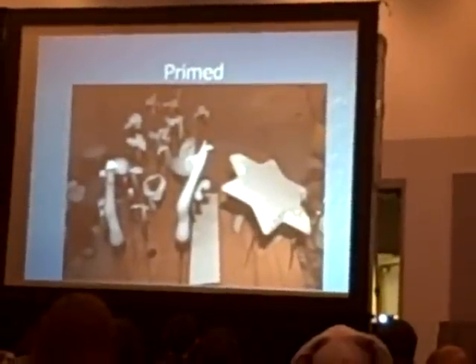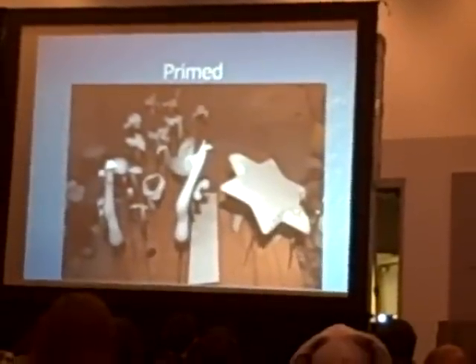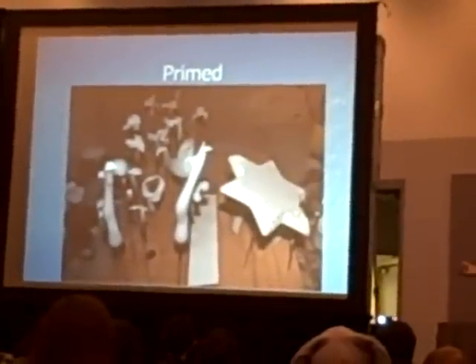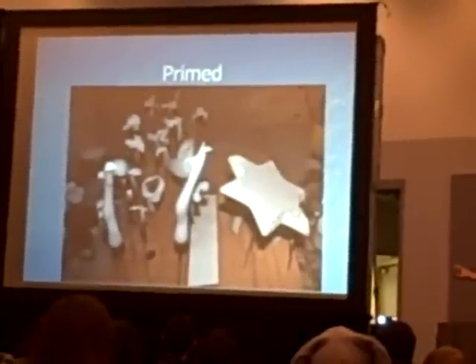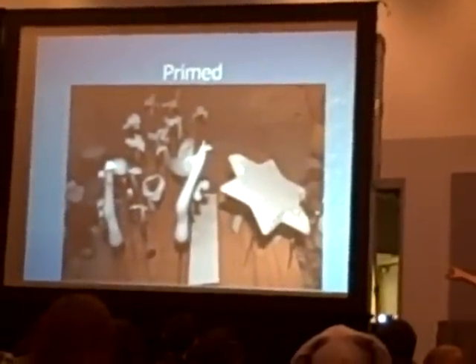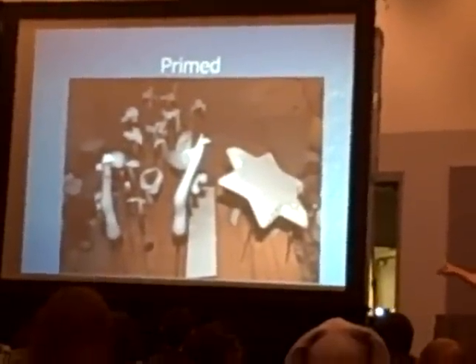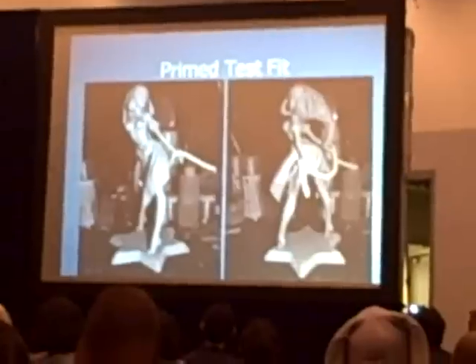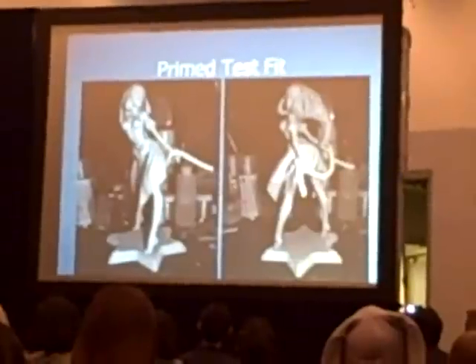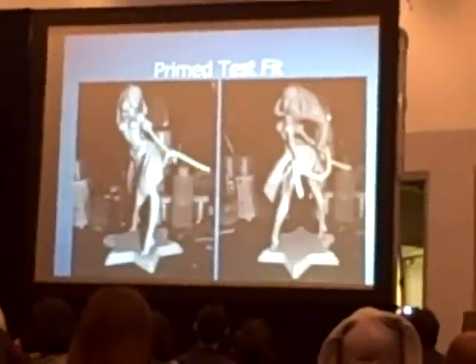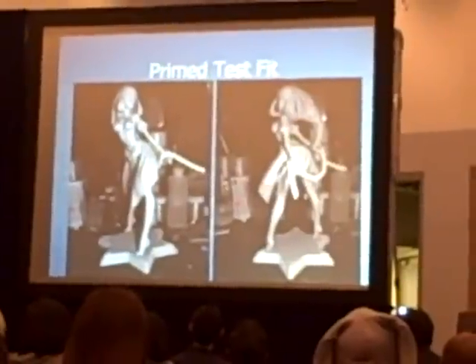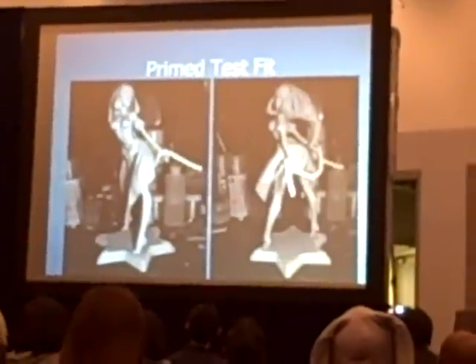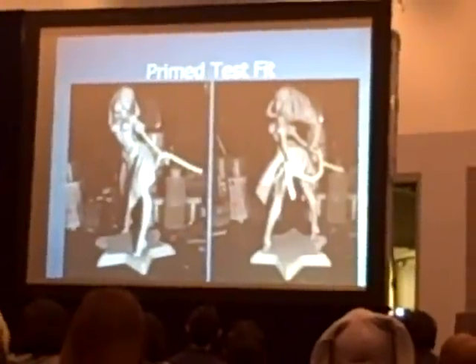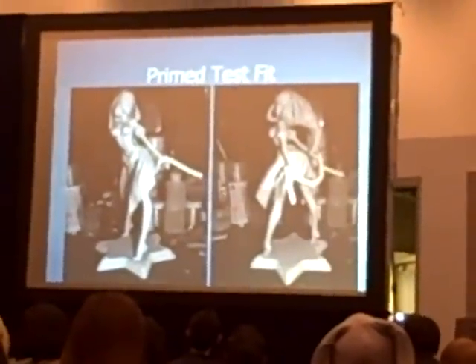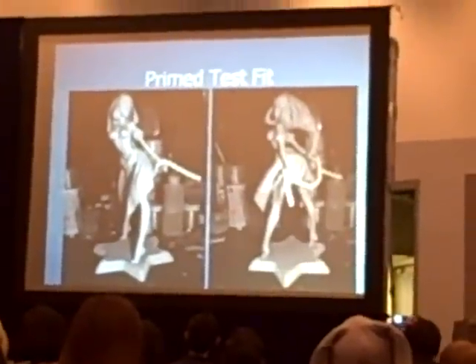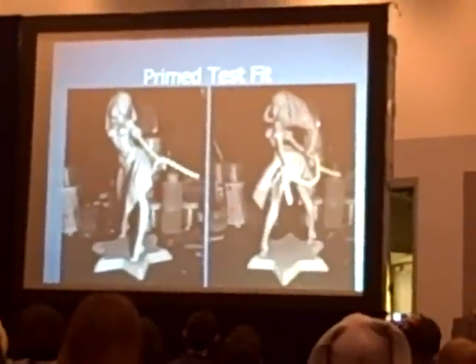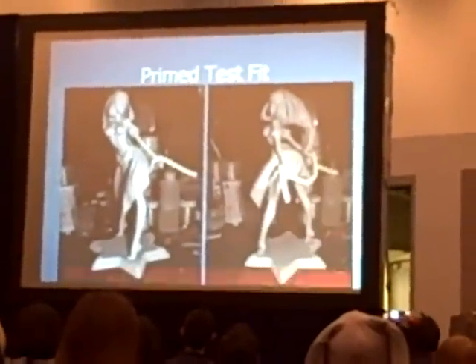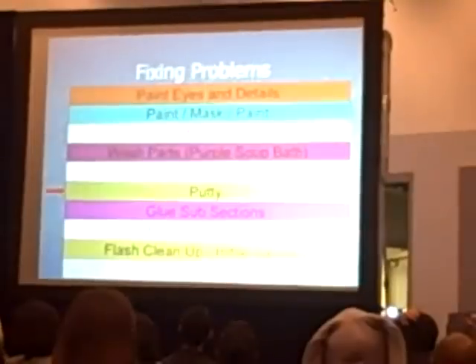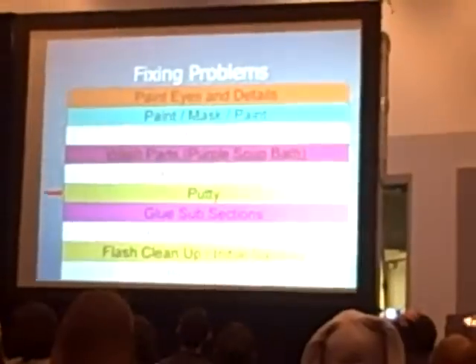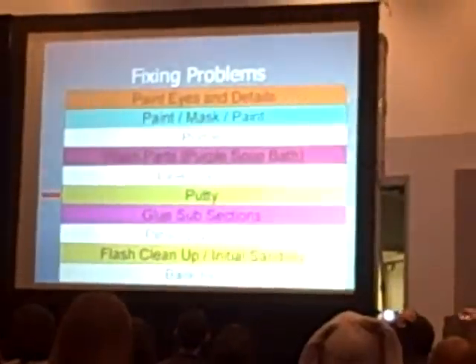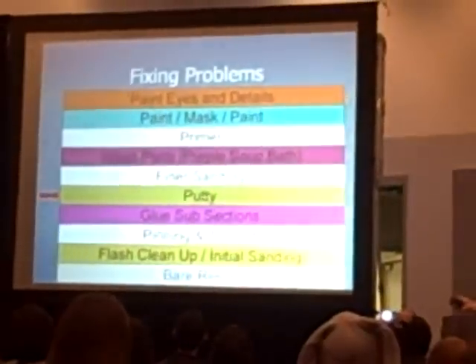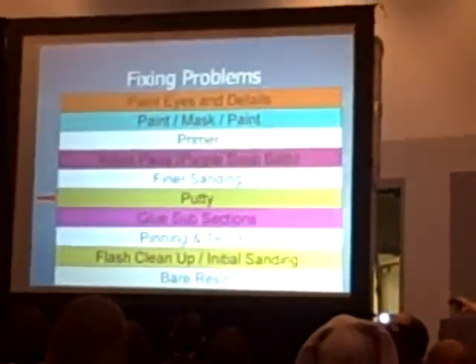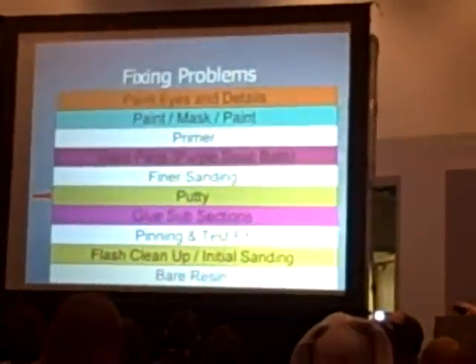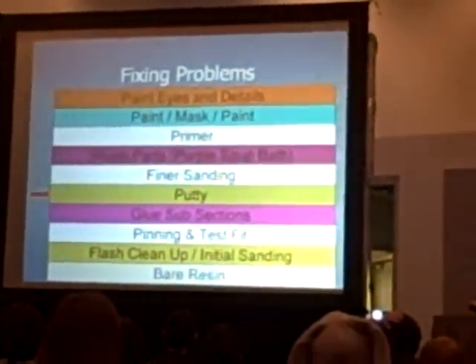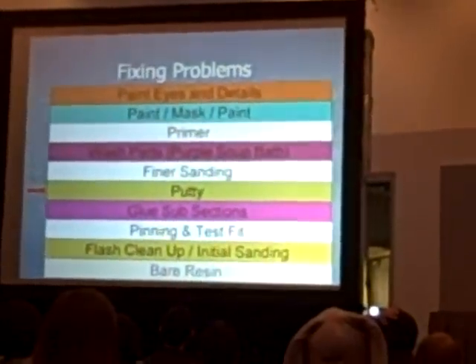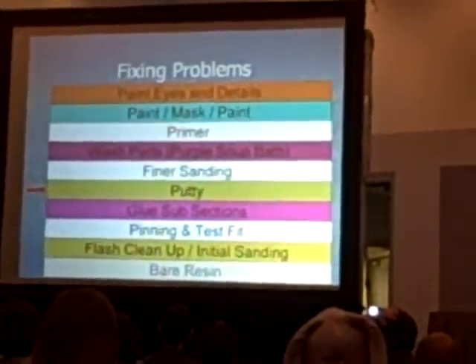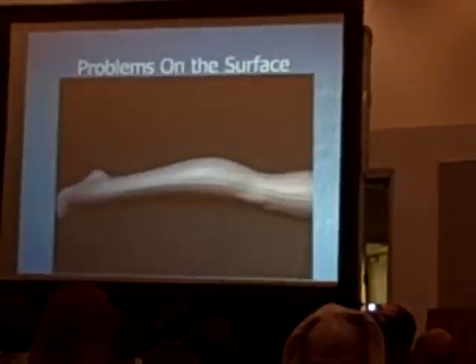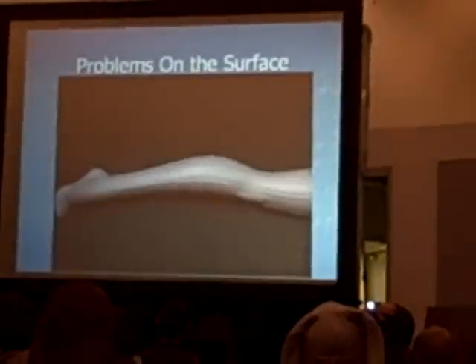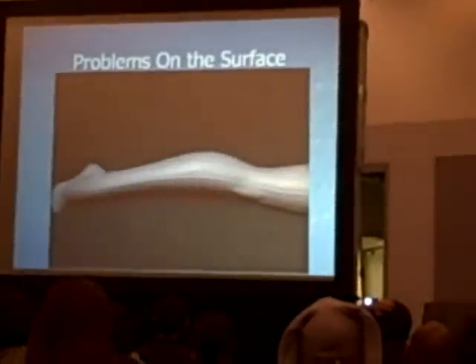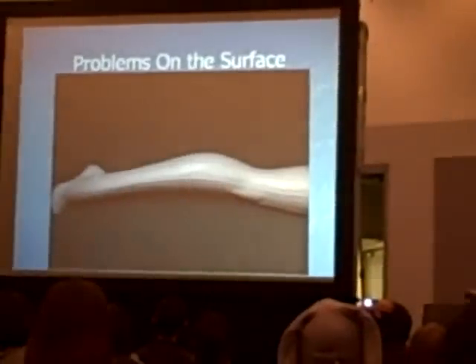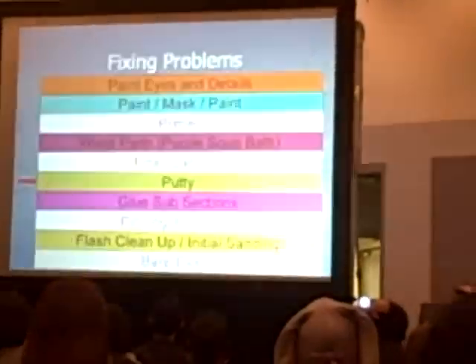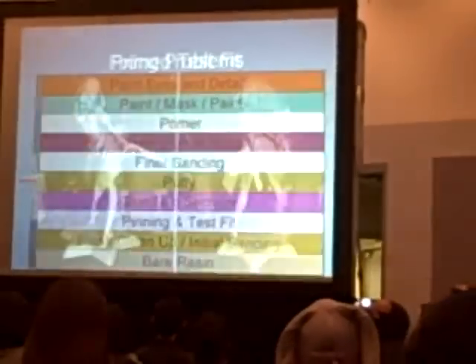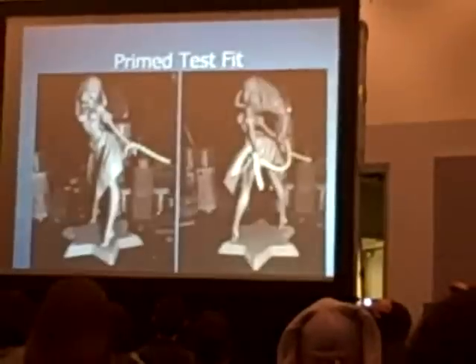Parts are getting ready to be printed. It kind of looks decent, right?